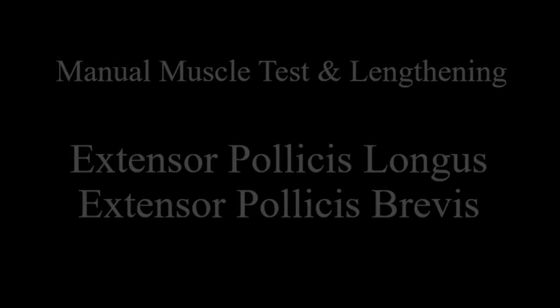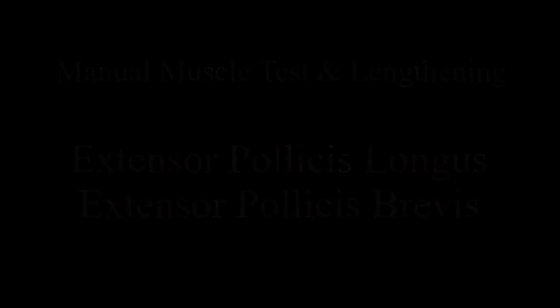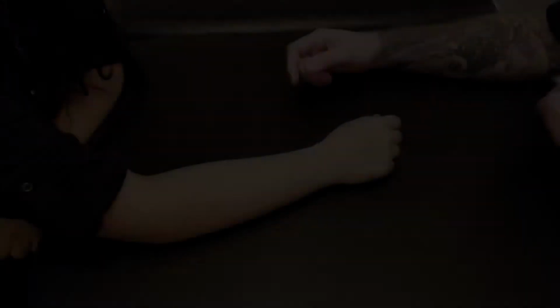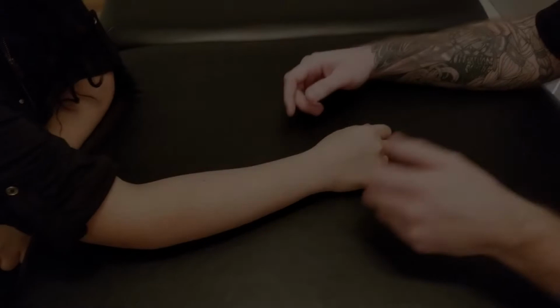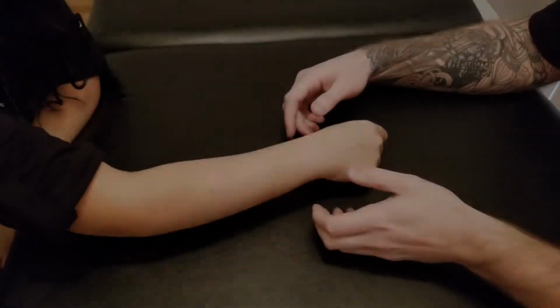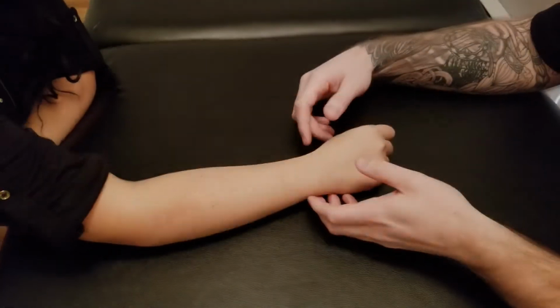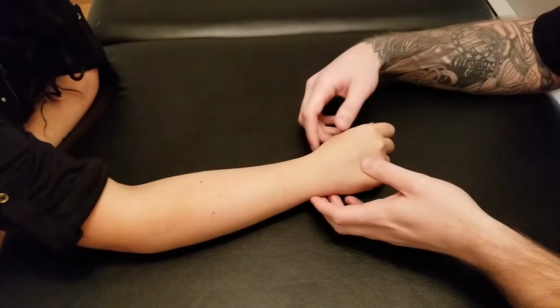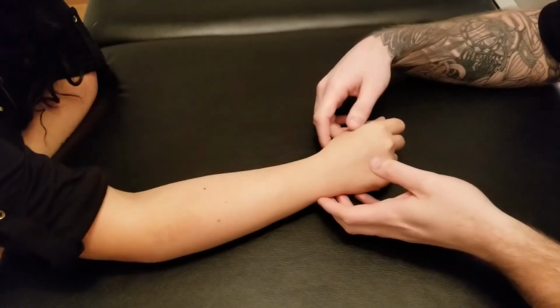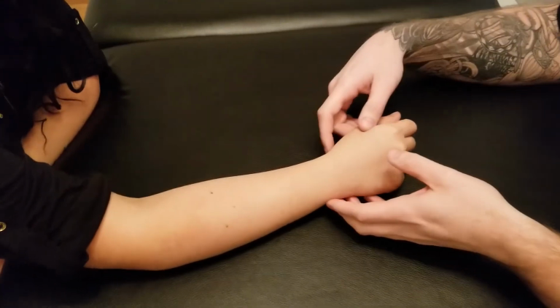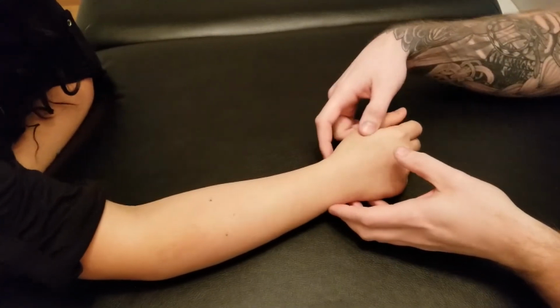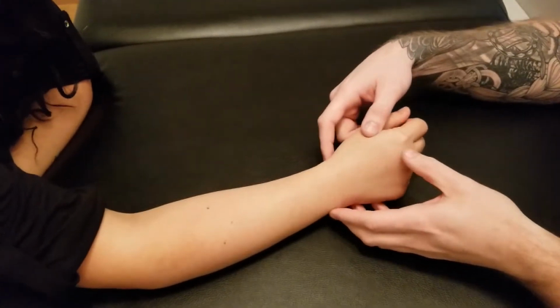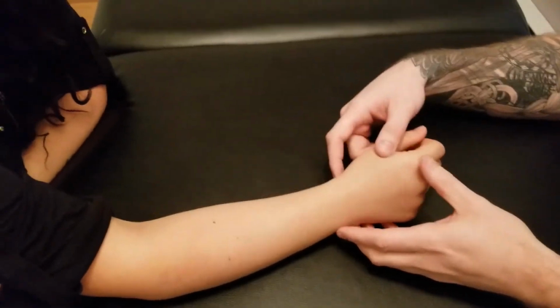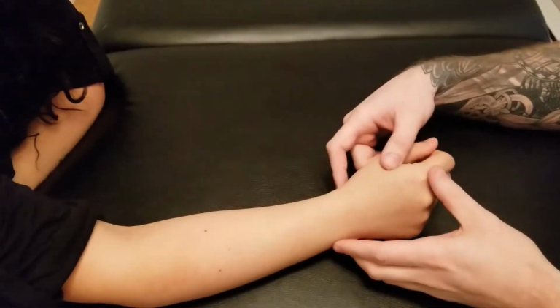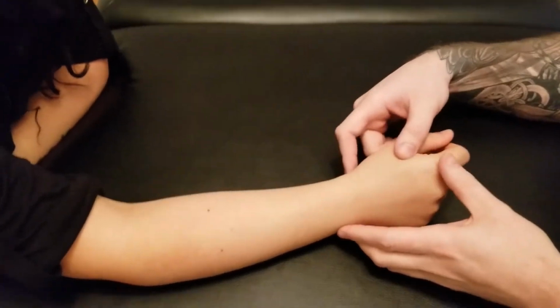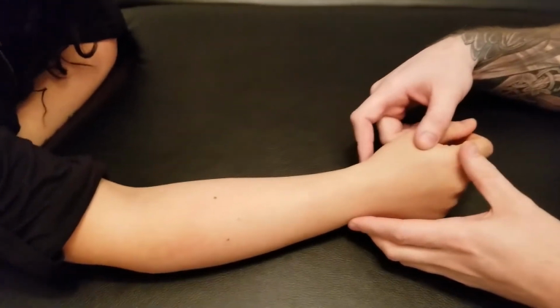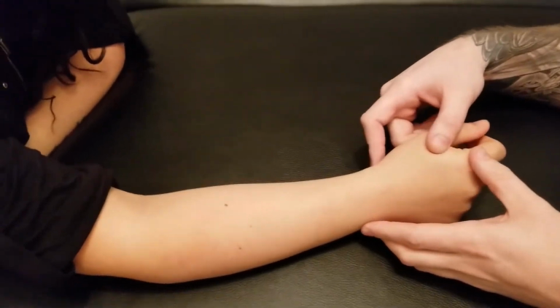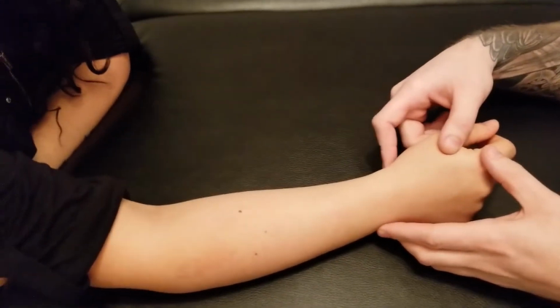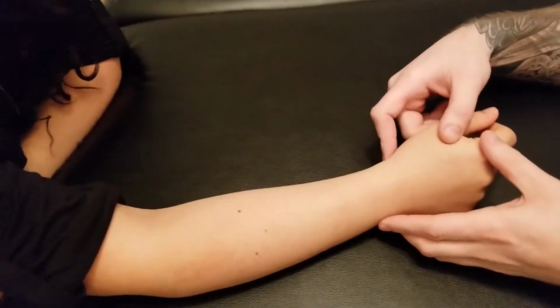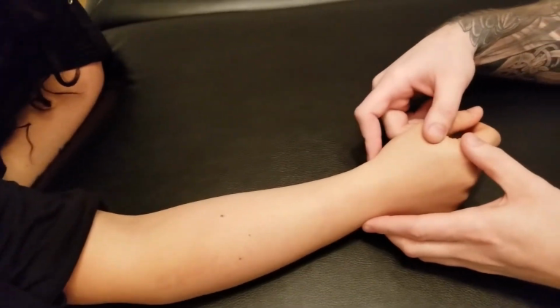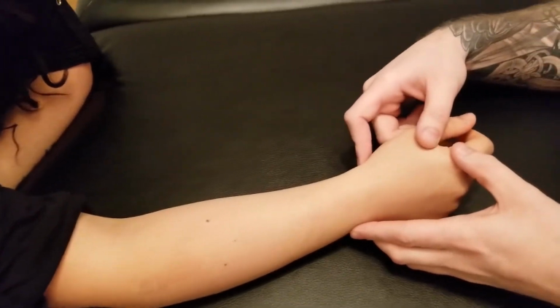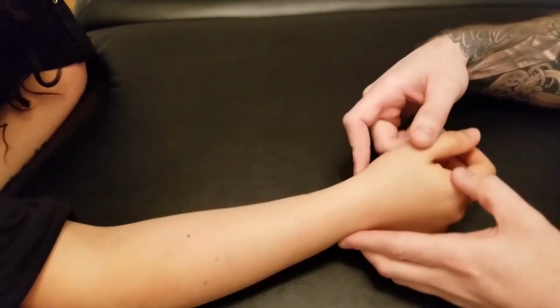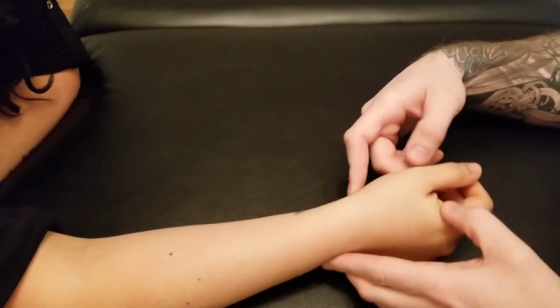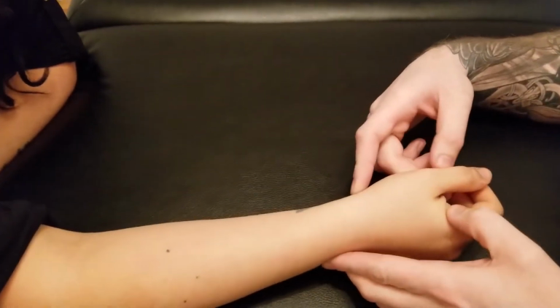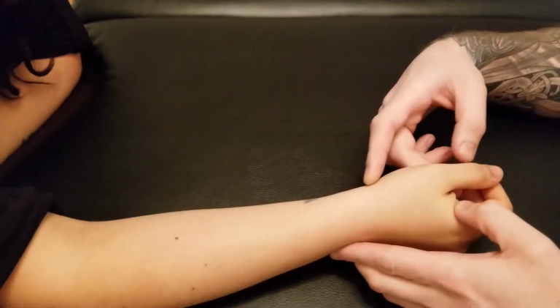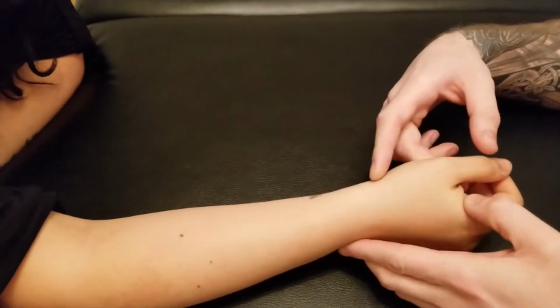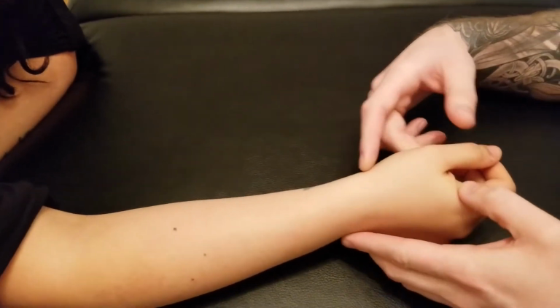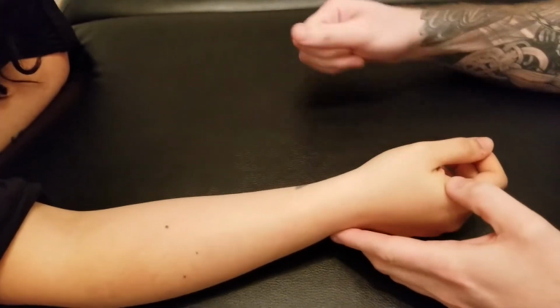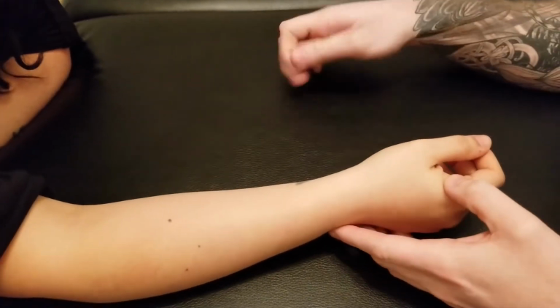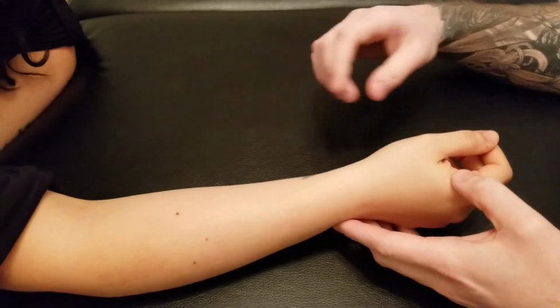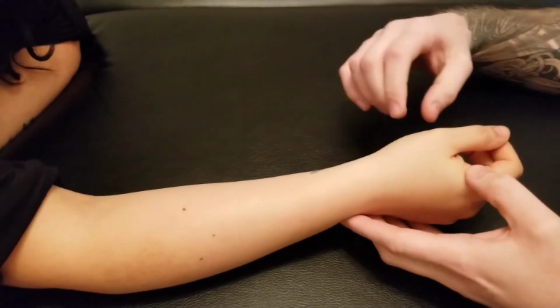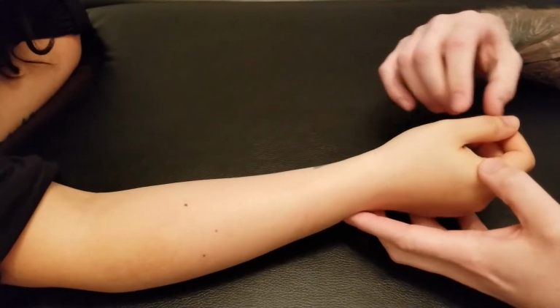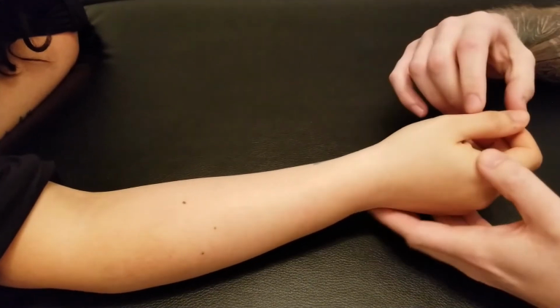We're going to be manual muscle testing both extensor pollicis longus and brevis together. We're going to start off with longus.